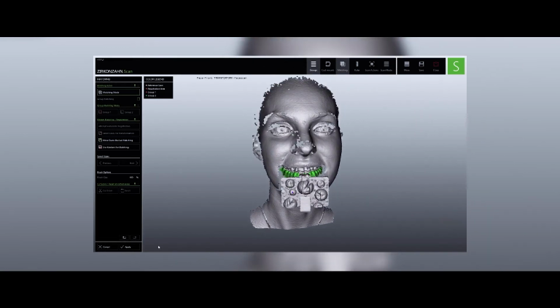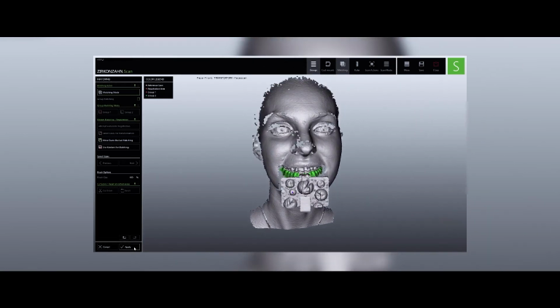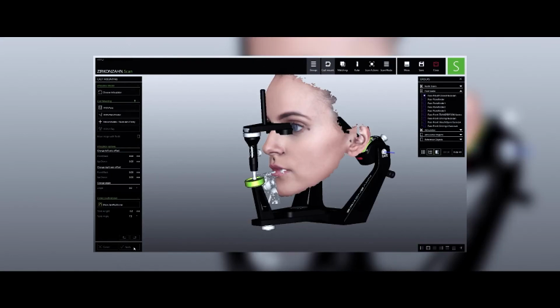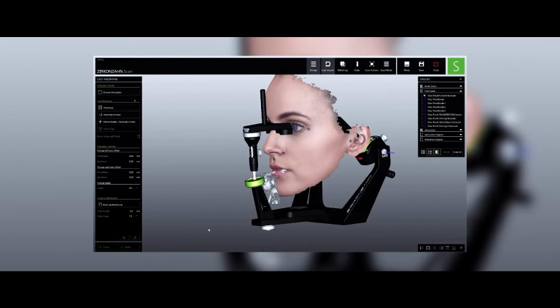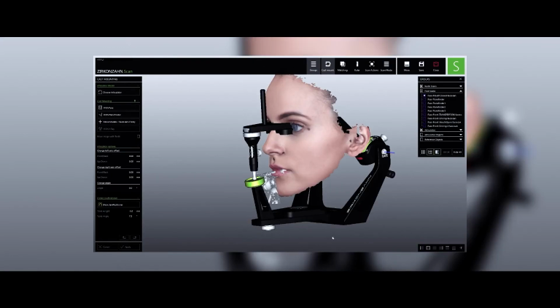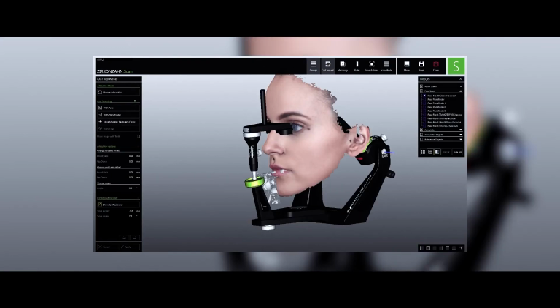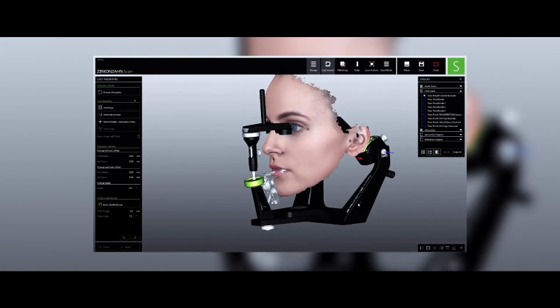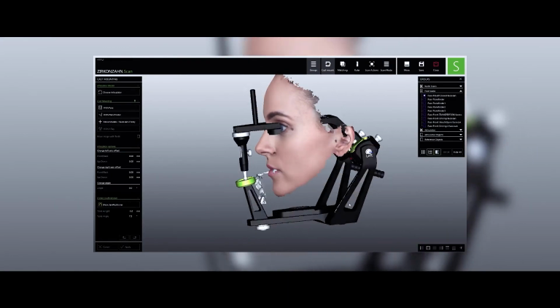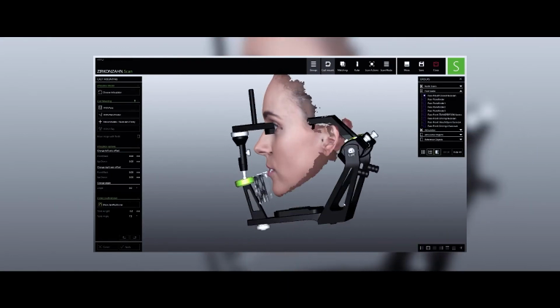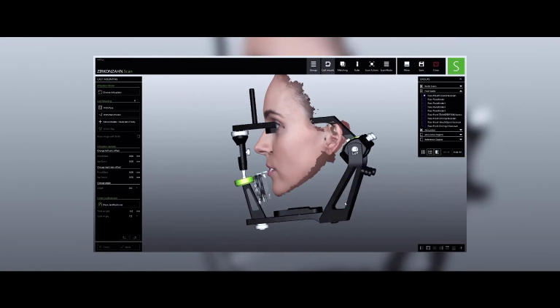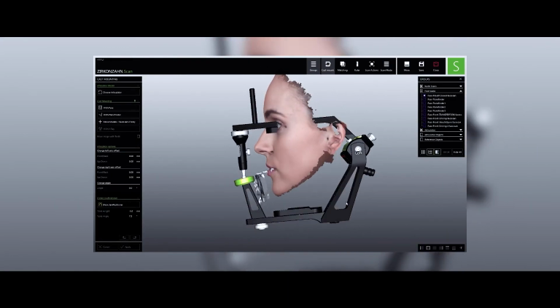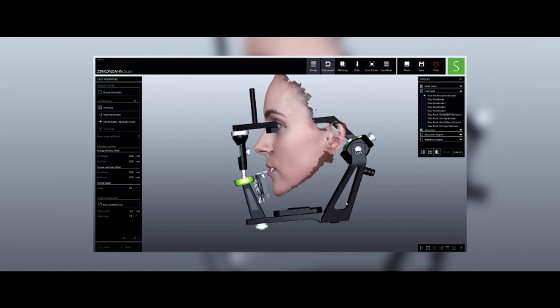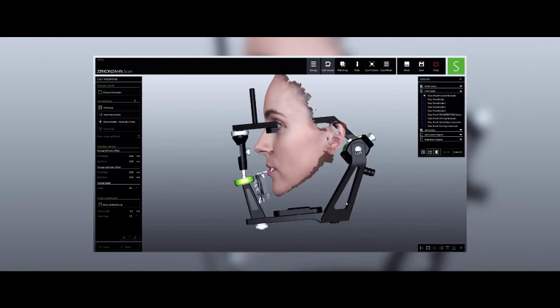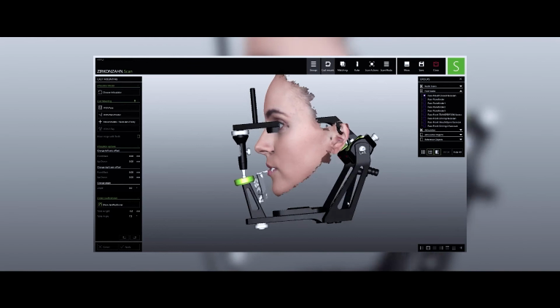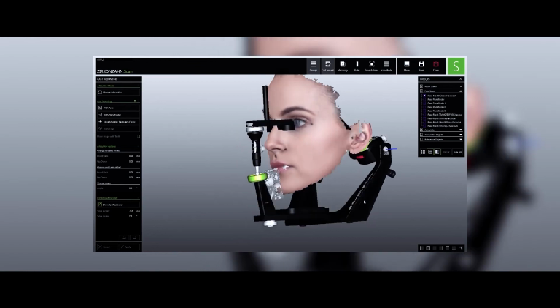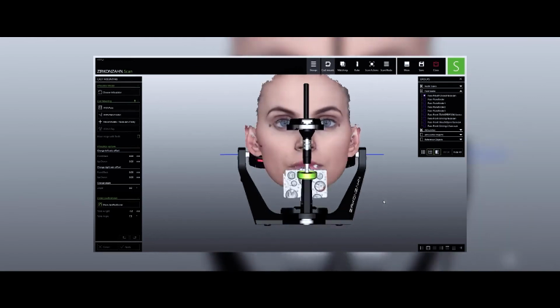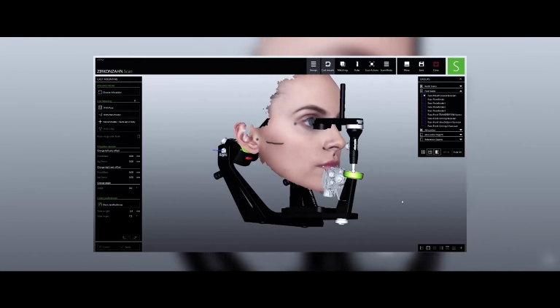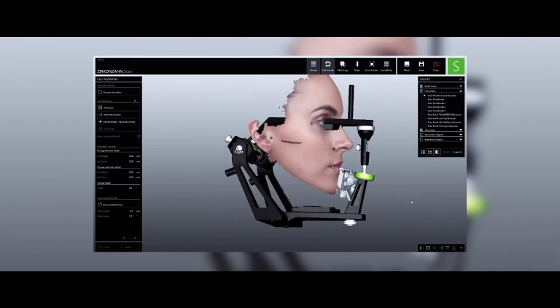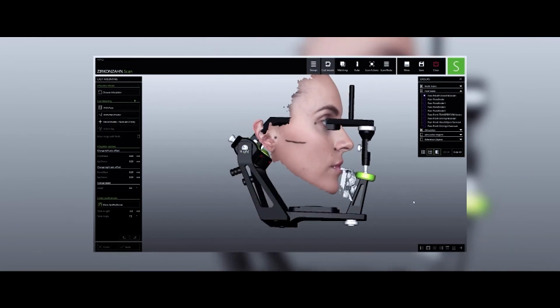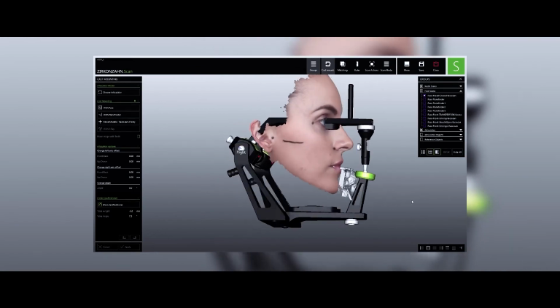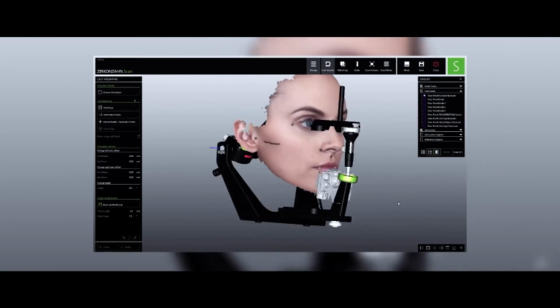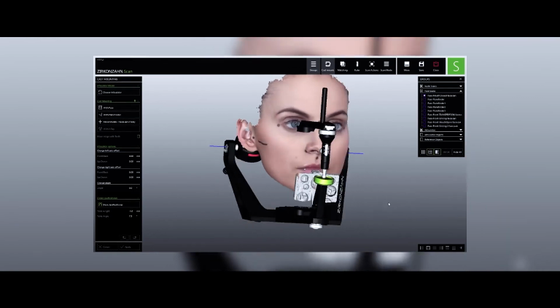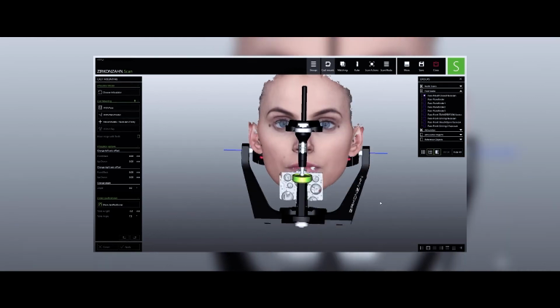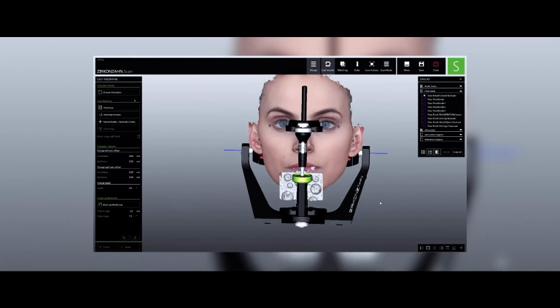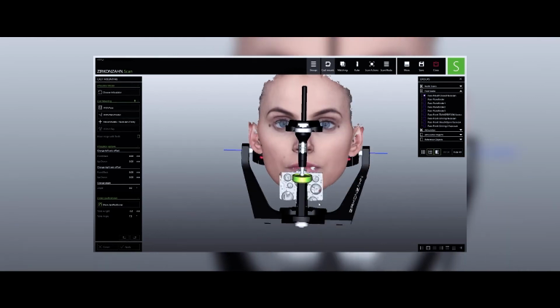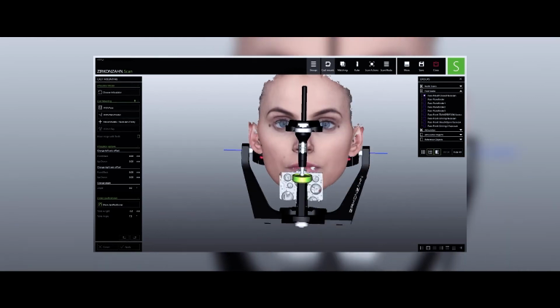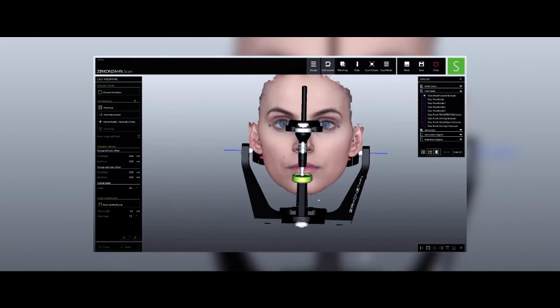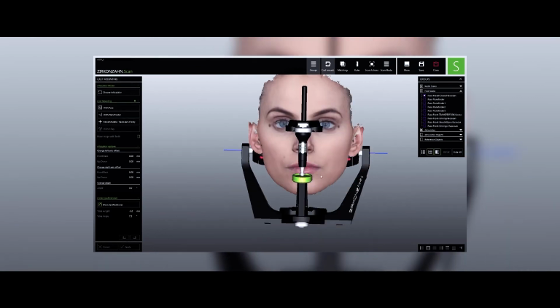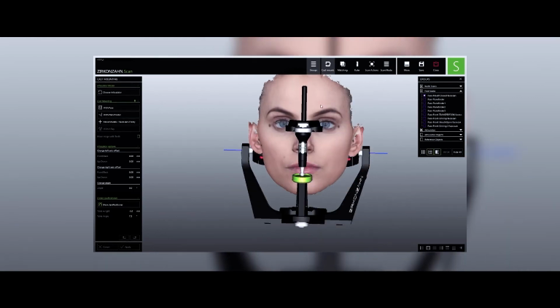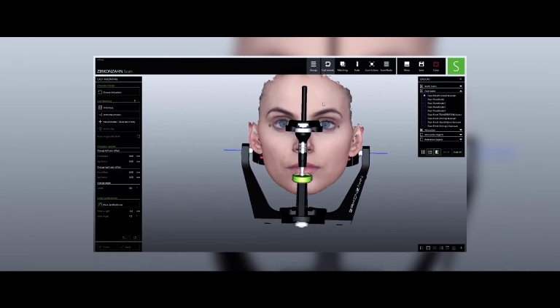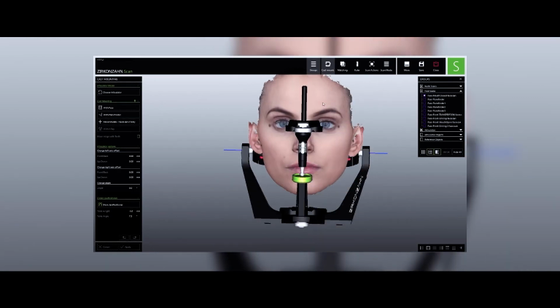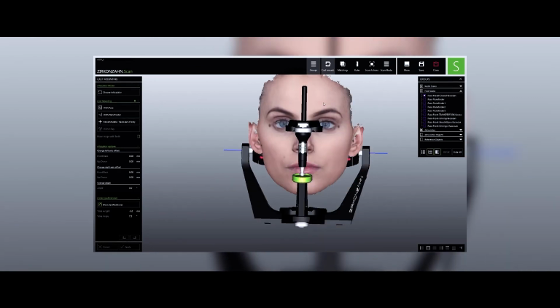Once all available data is combined, we are able to correctly position the patient in the PS1 Virtual Articulator.